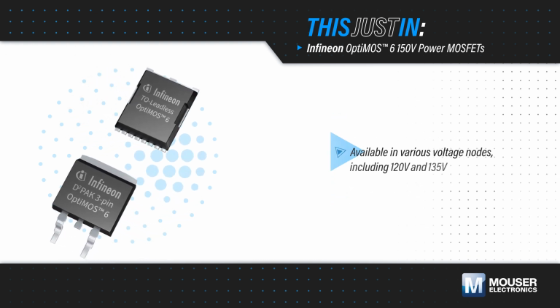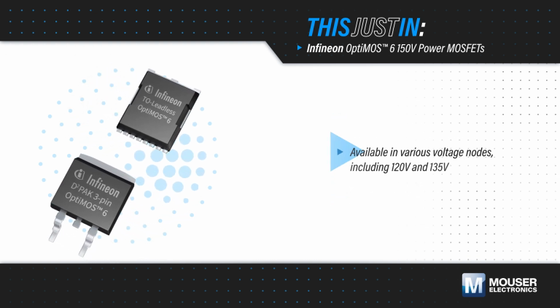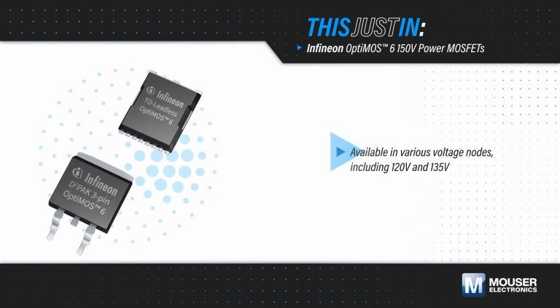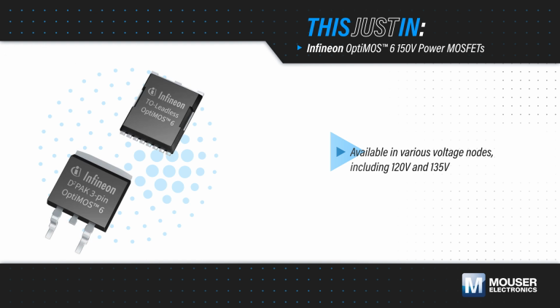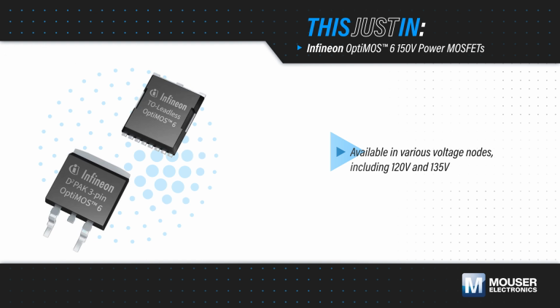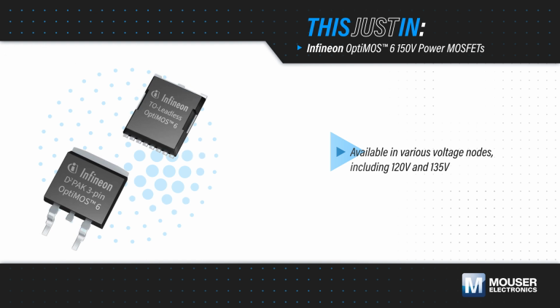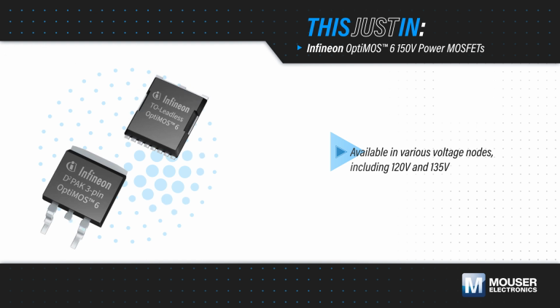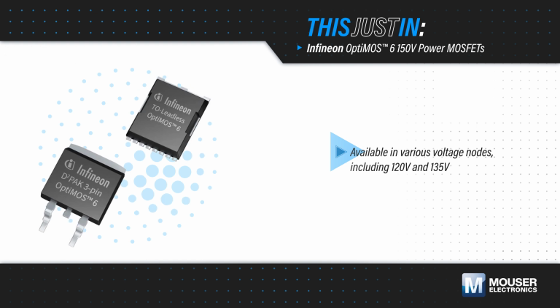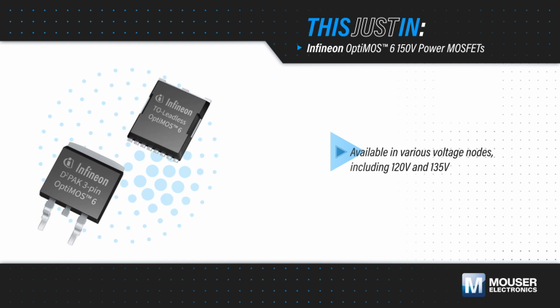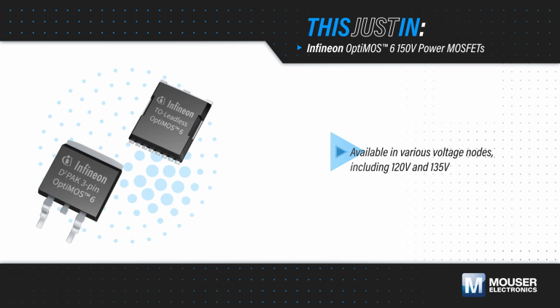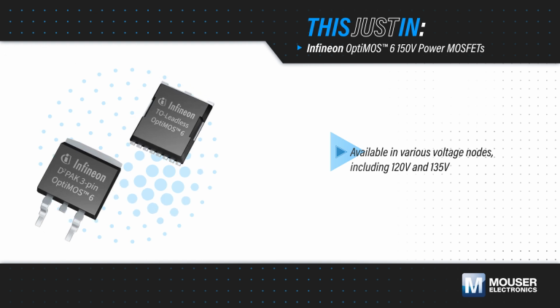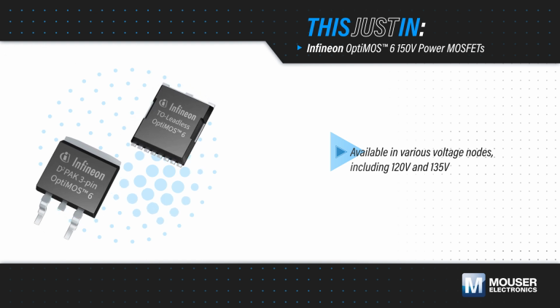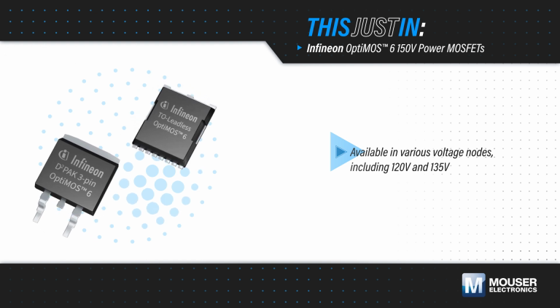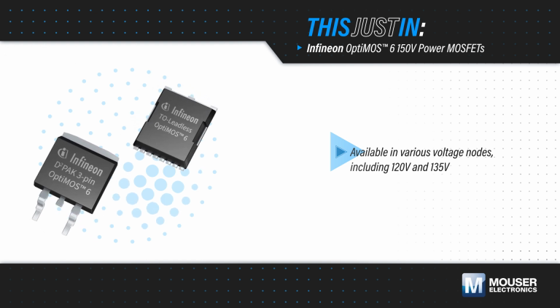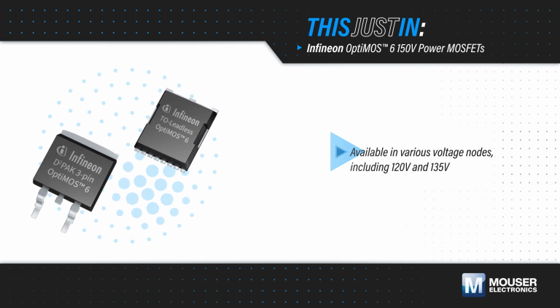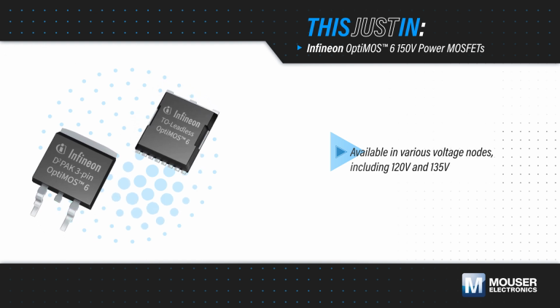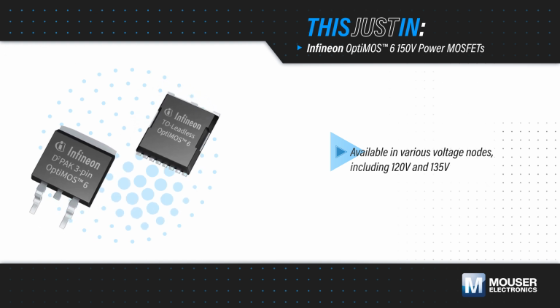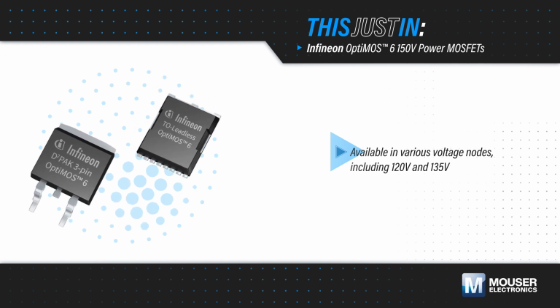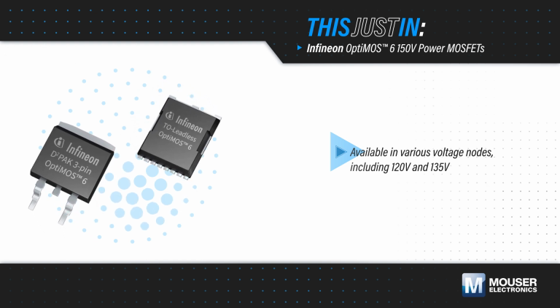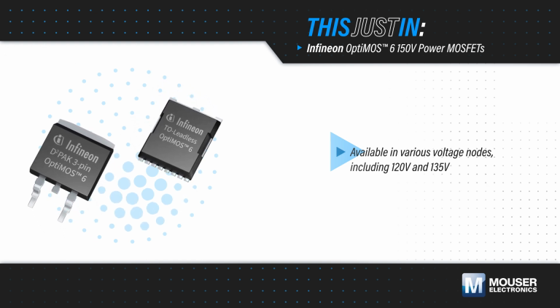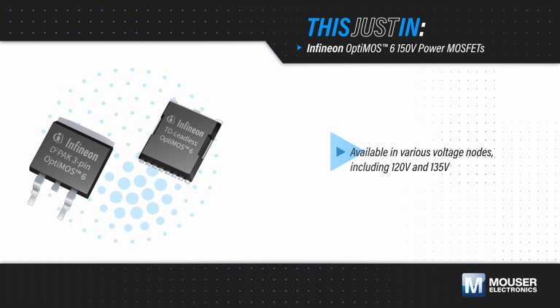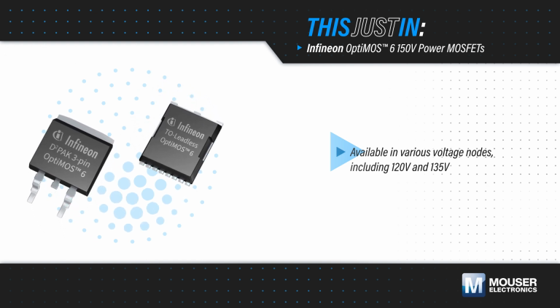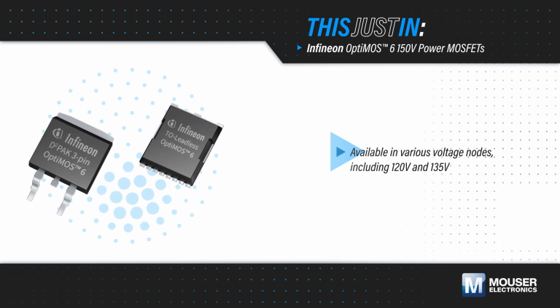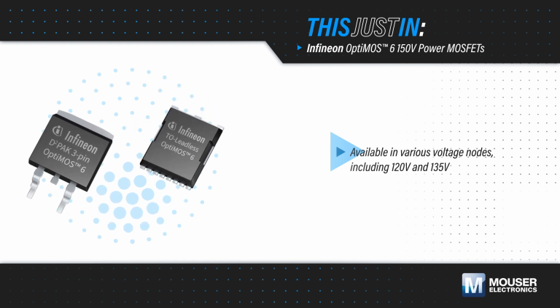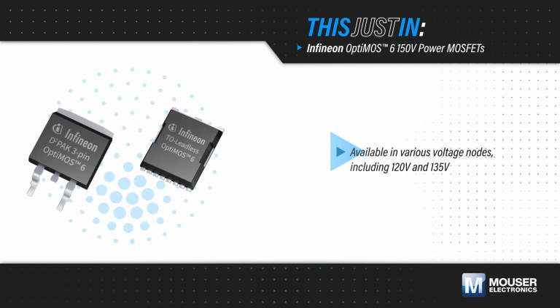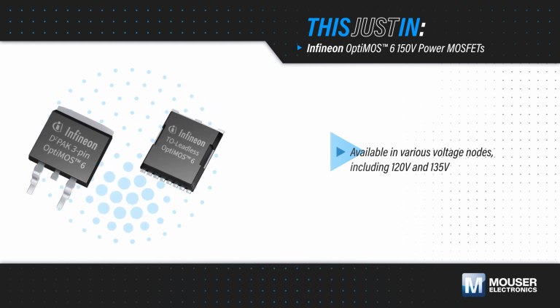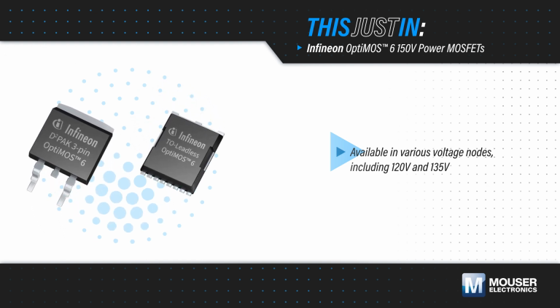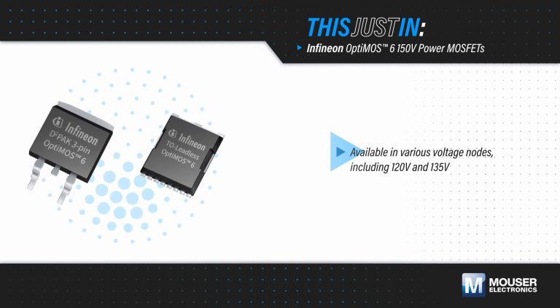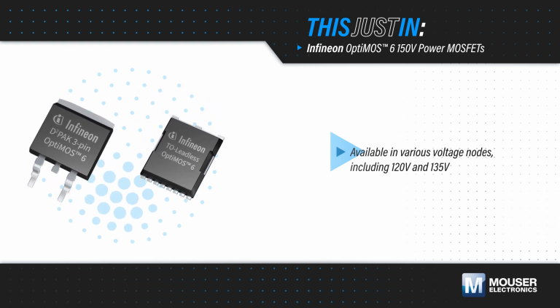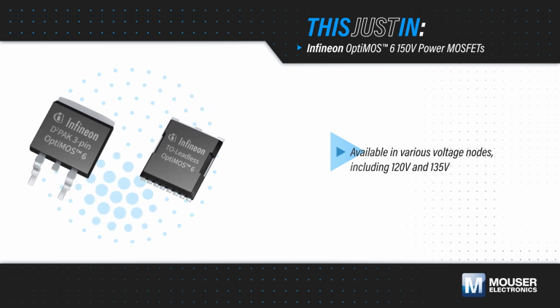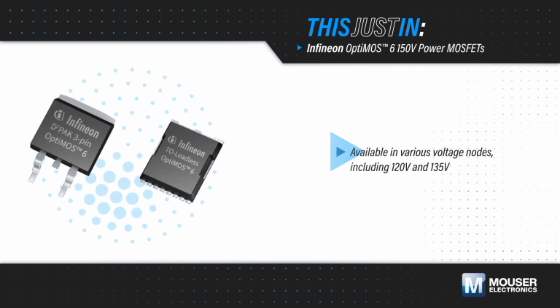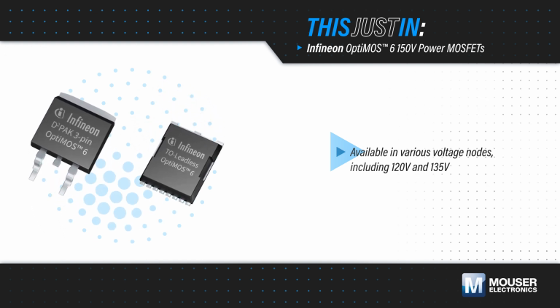OptiMOS 6 power MOSFETs are available in various voltage nodes, including 120 and 135 volts.